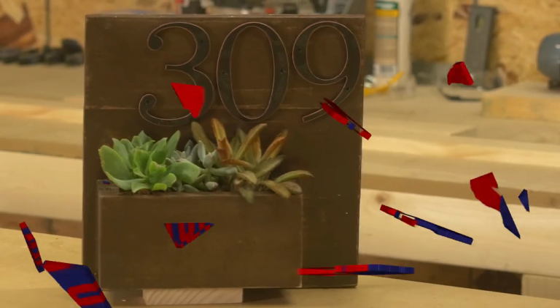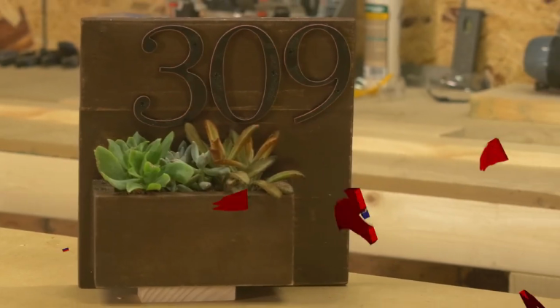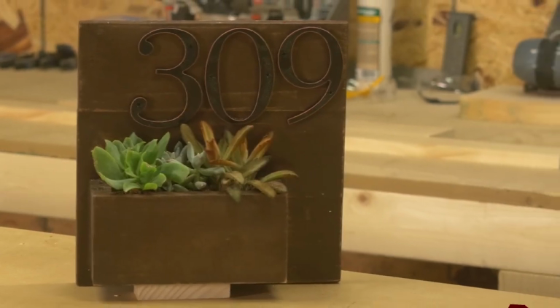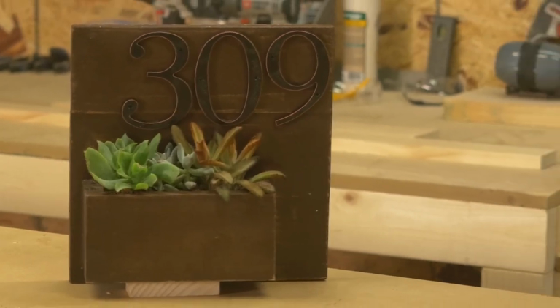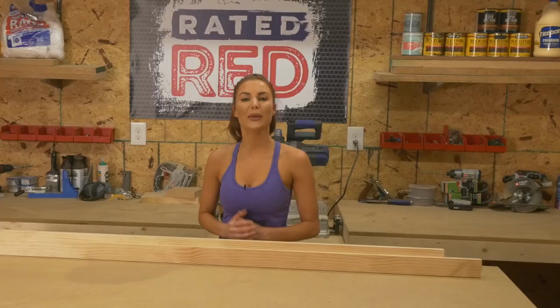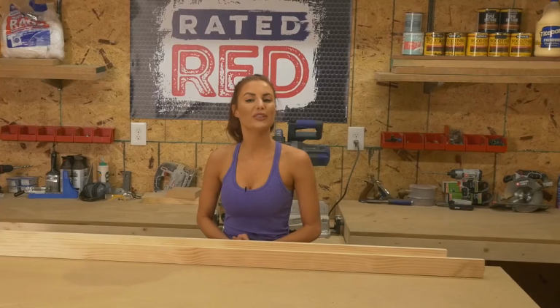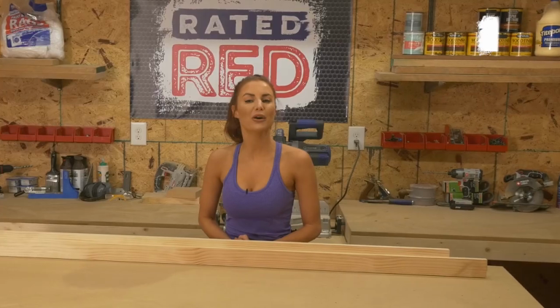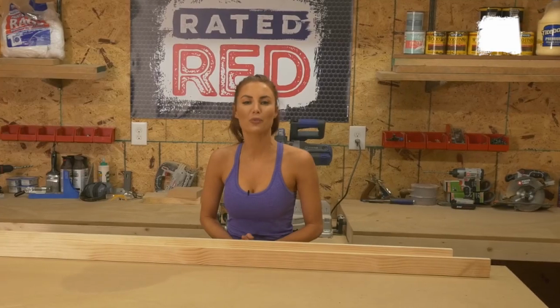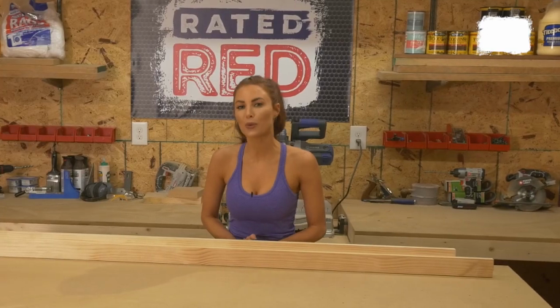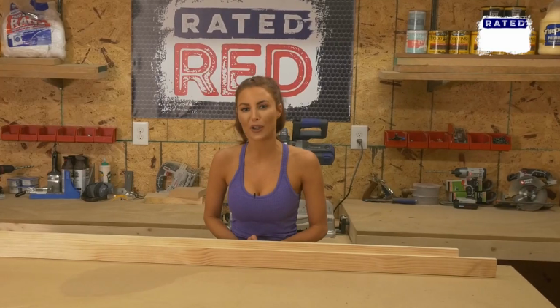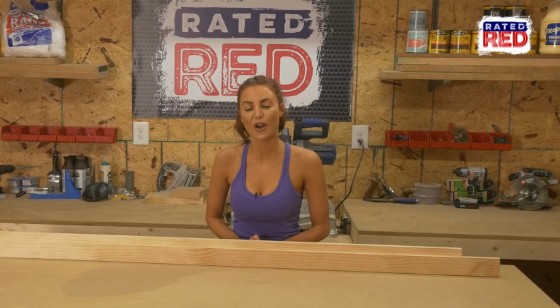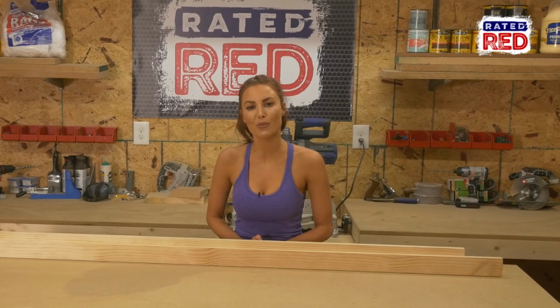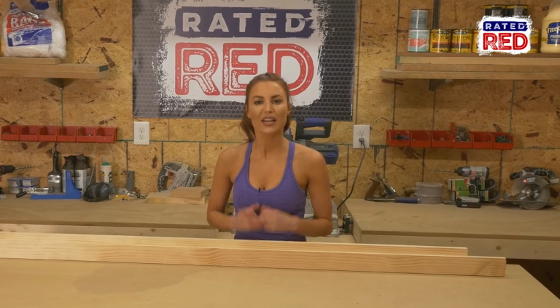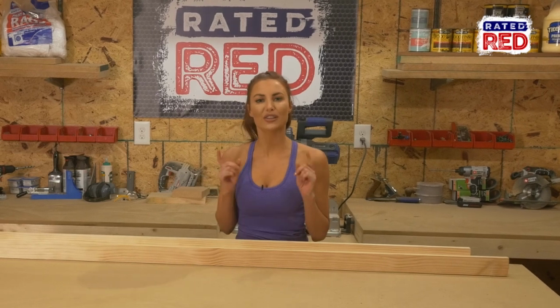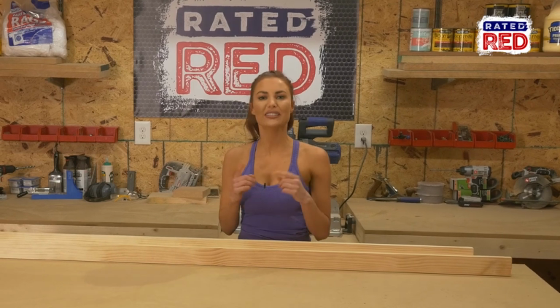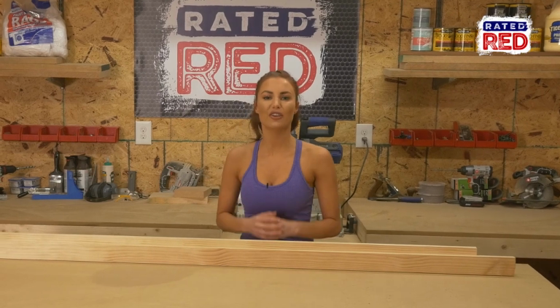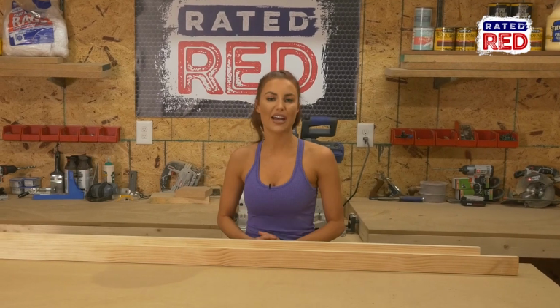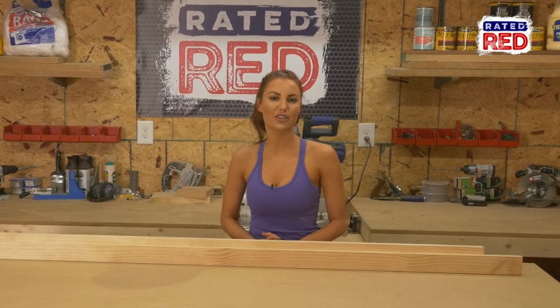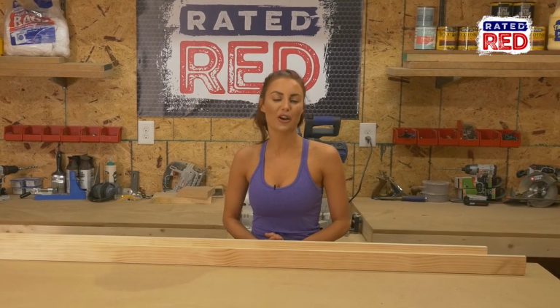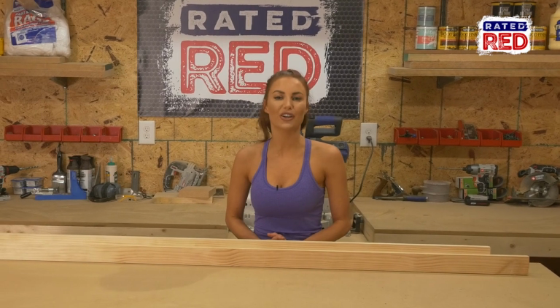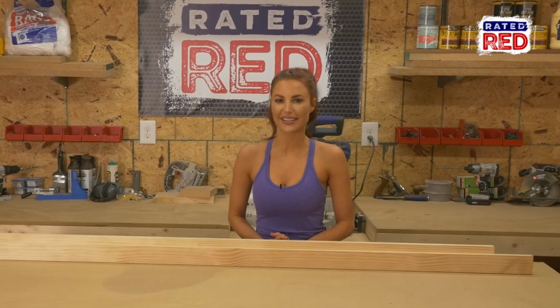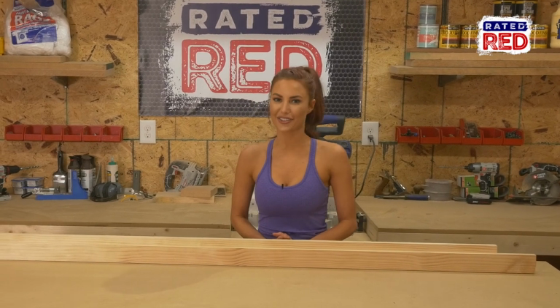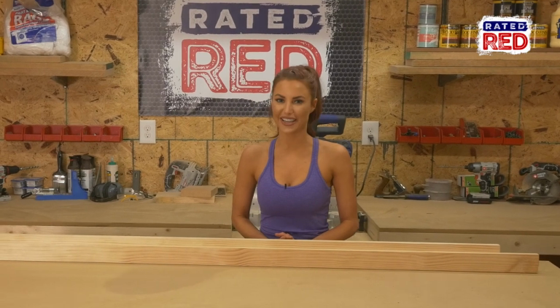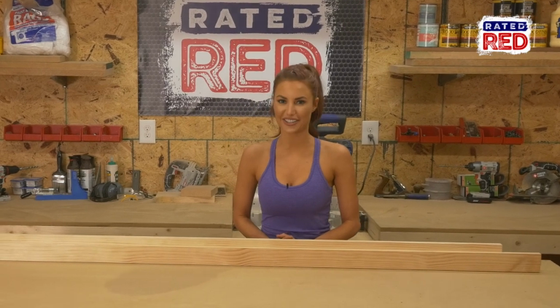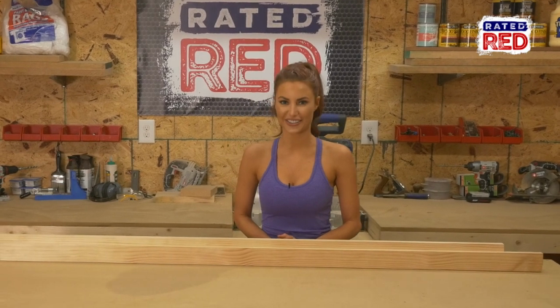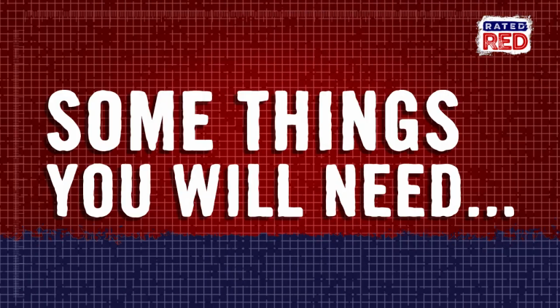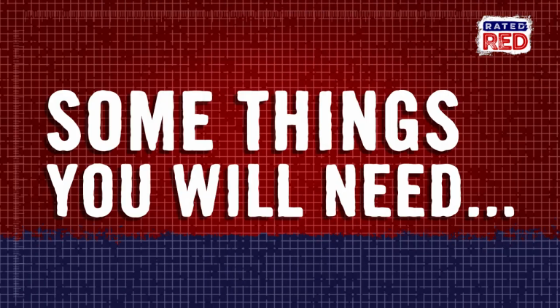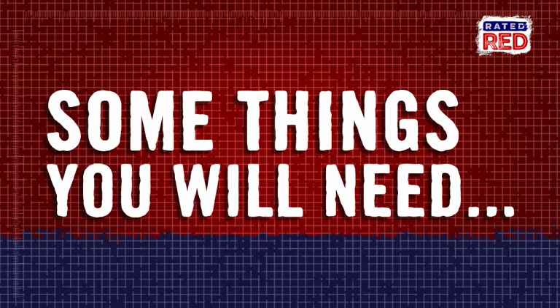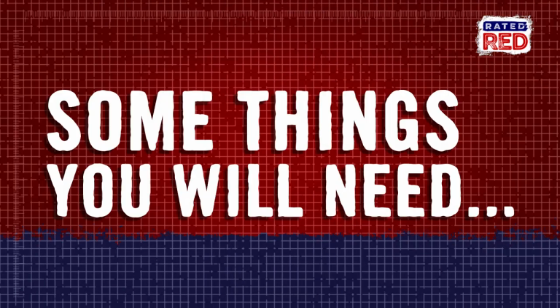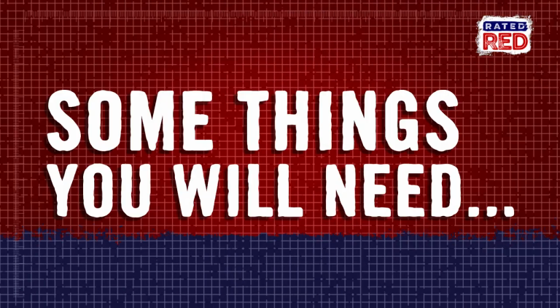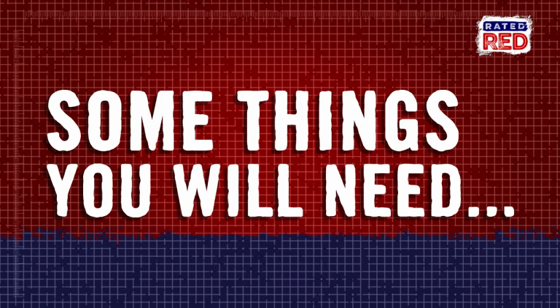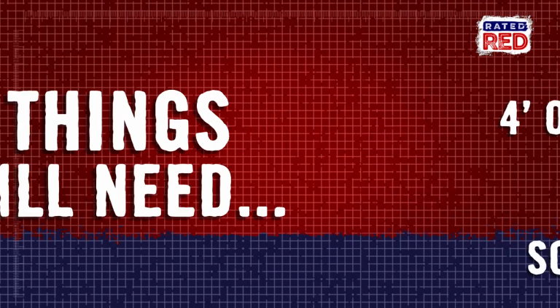They say curb appeal is the most important part of your home, so let's give your address marker a nice little touch. You will need the following supplies.